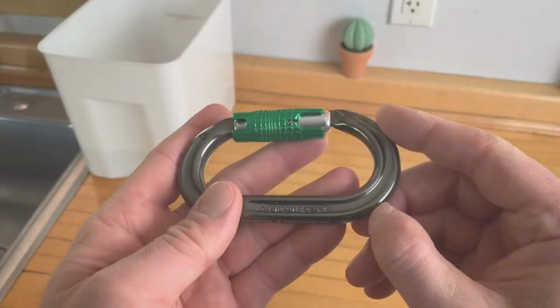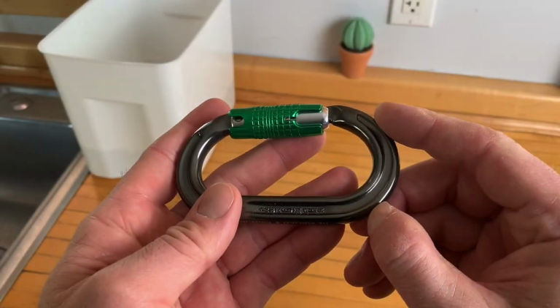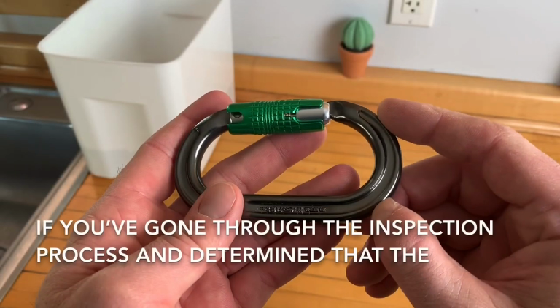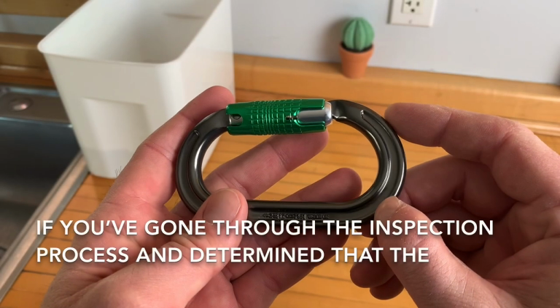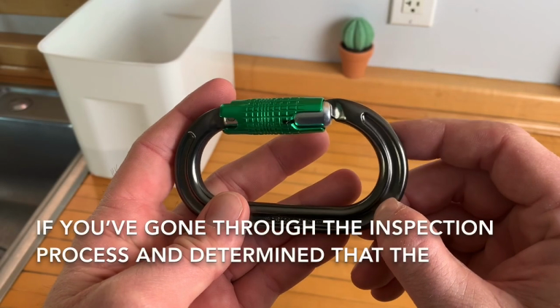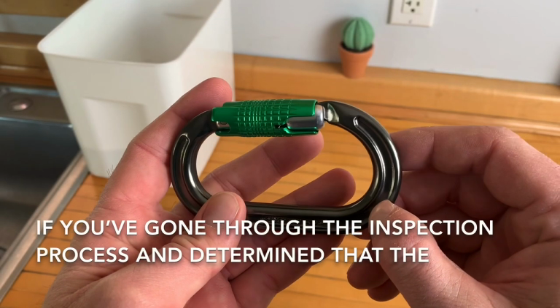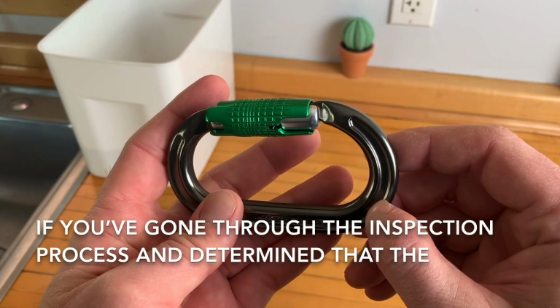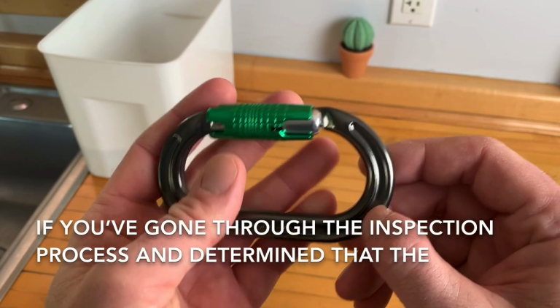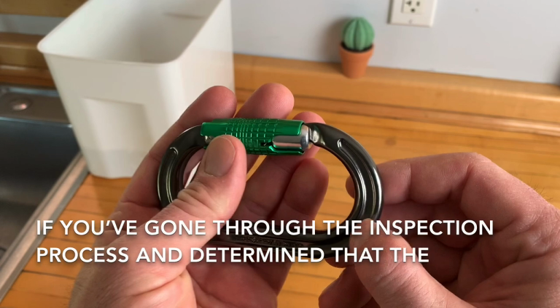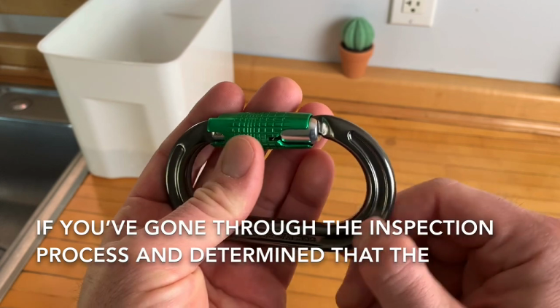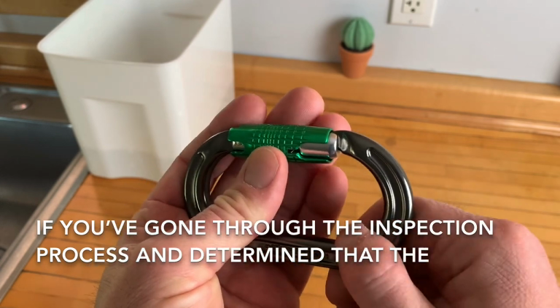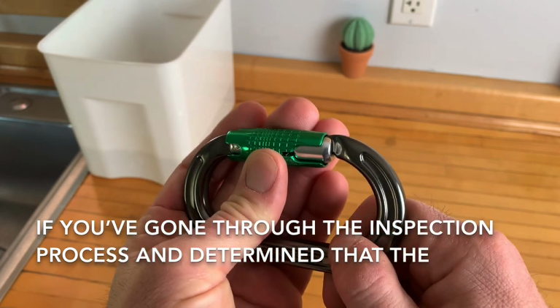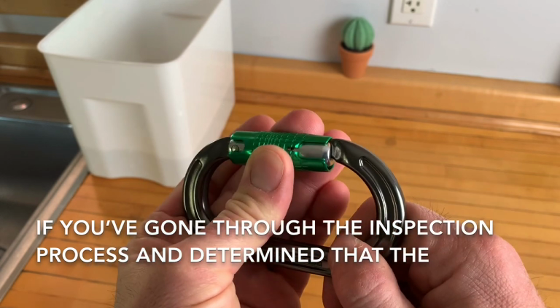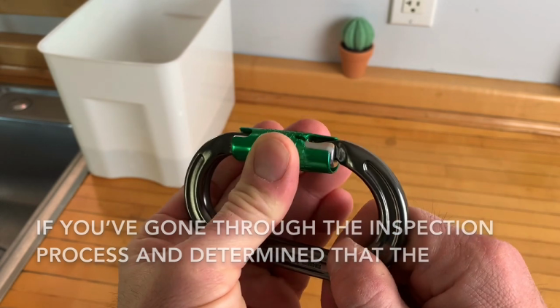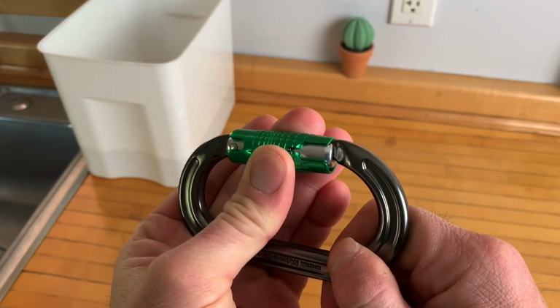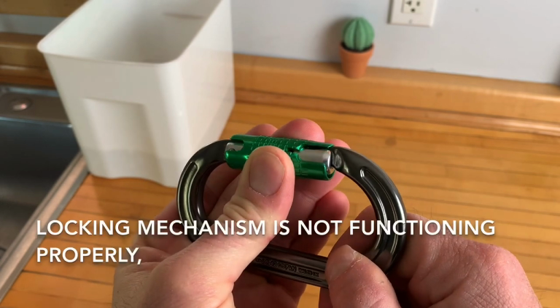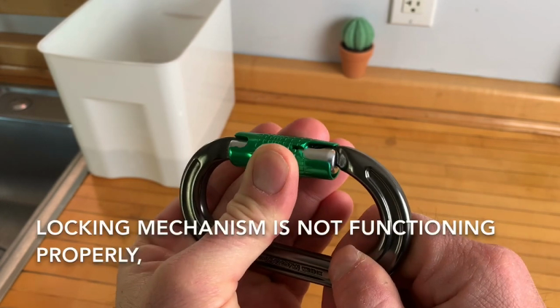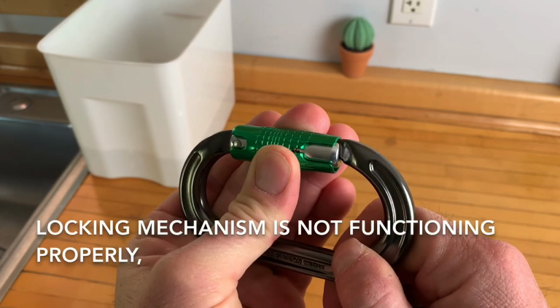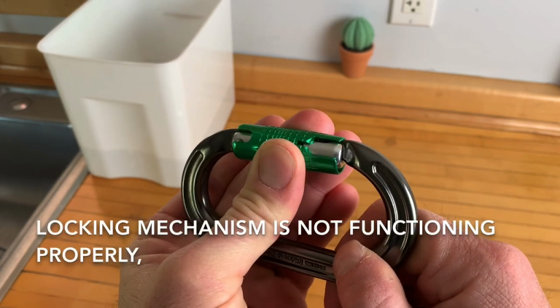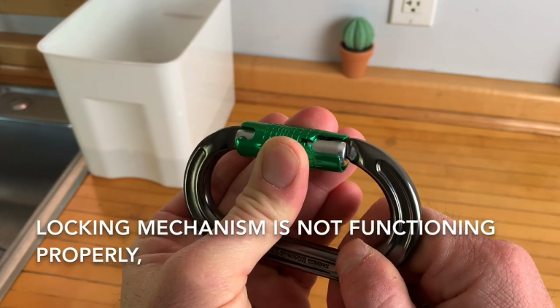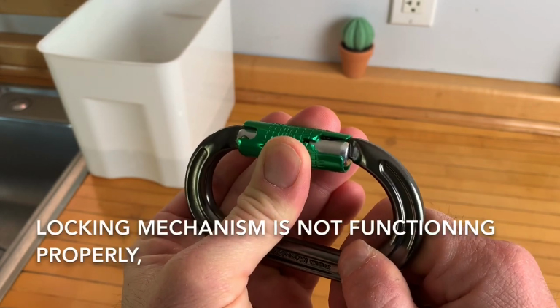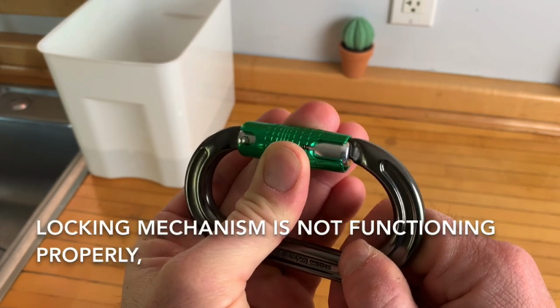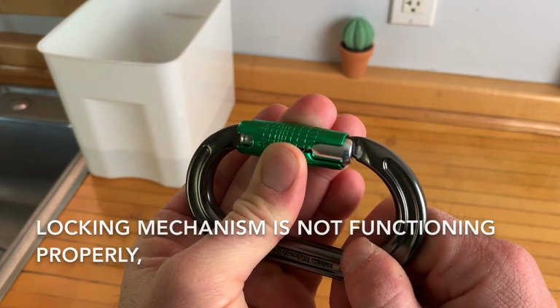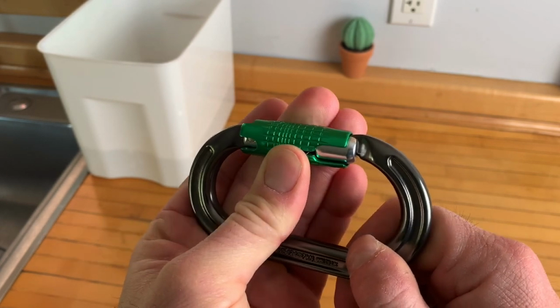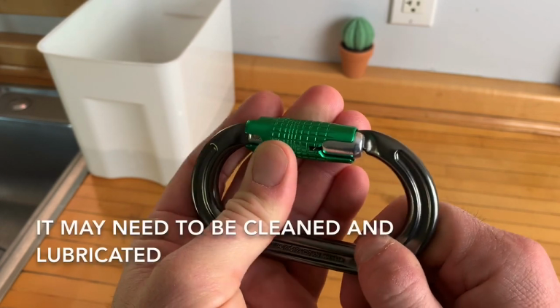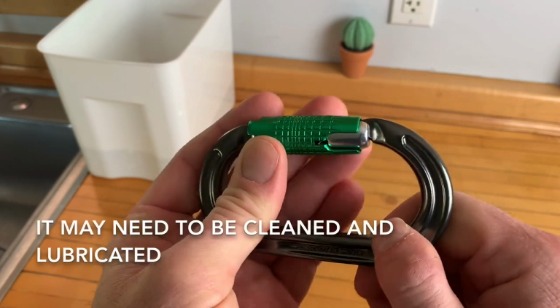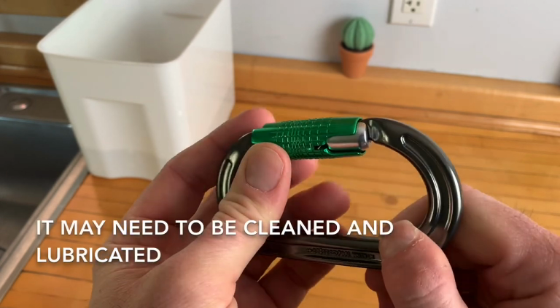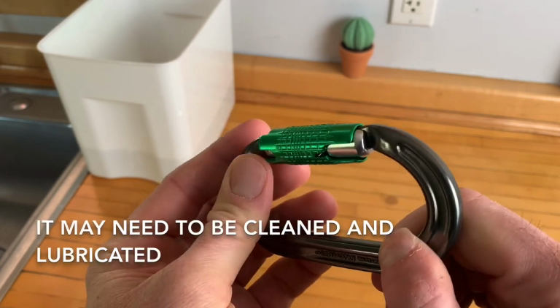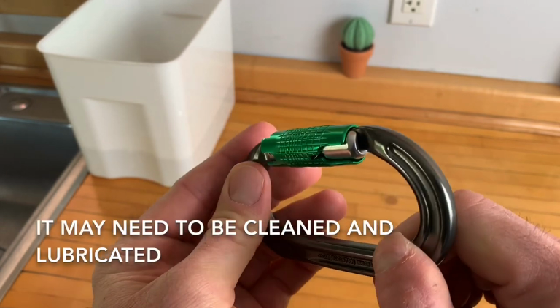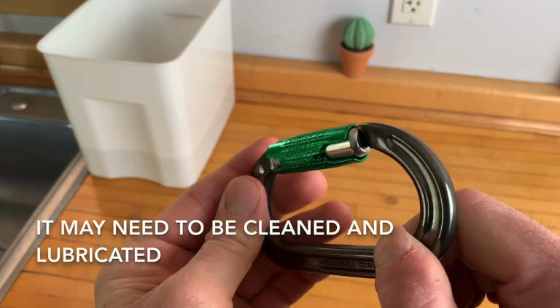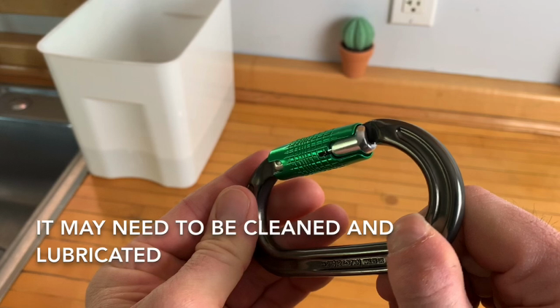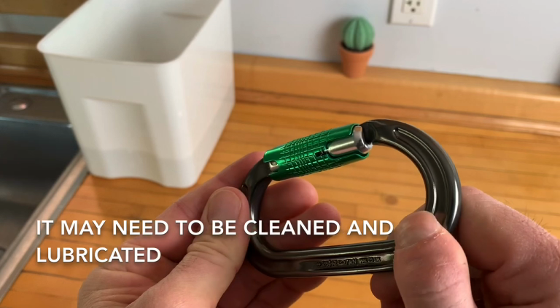If you've gone through the inspection process and determined that the locking mechanism is not functioning properly, it may need to be cleaned and lubricated.